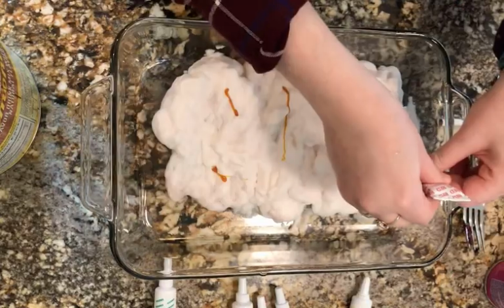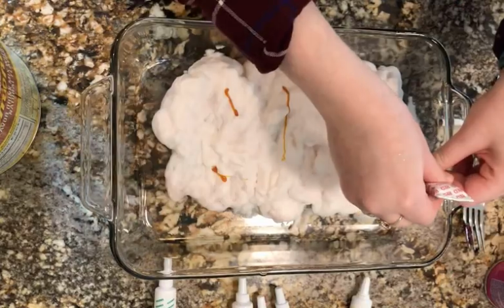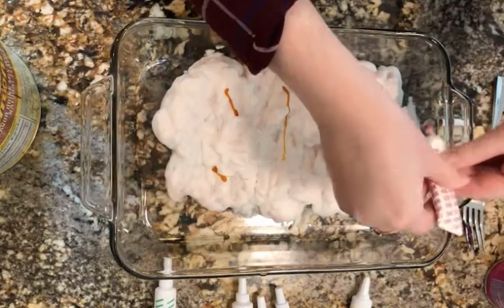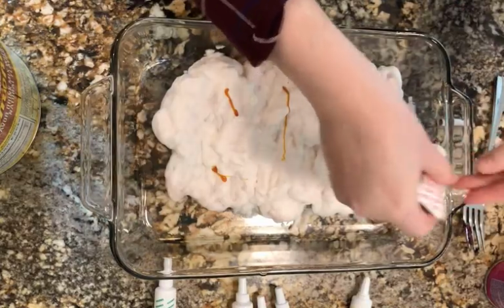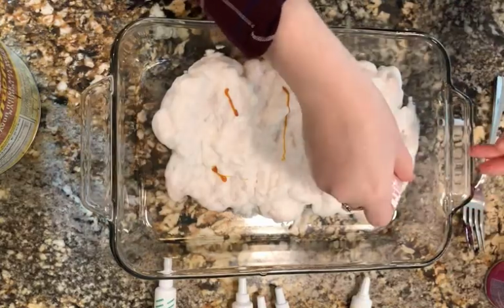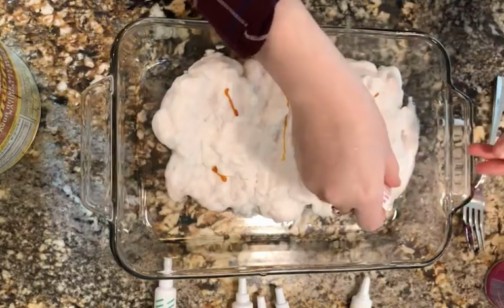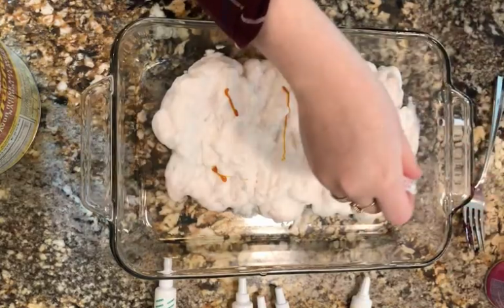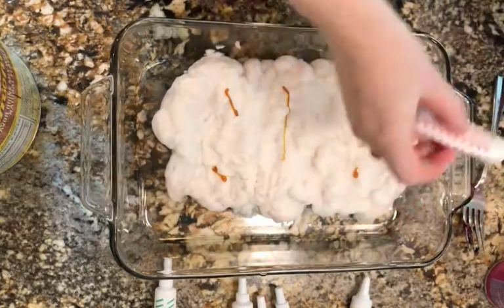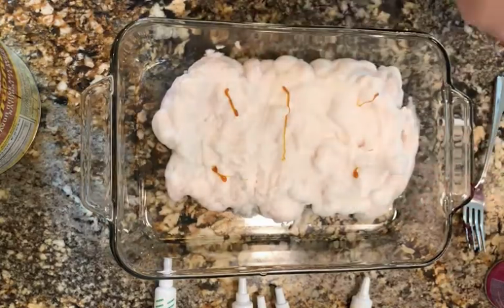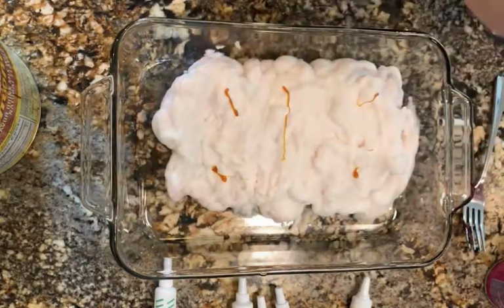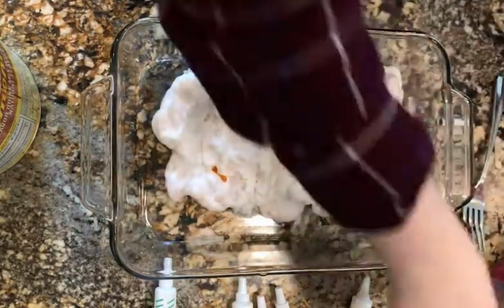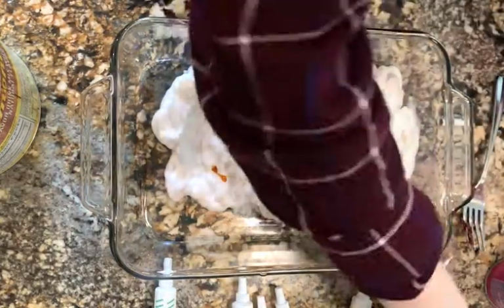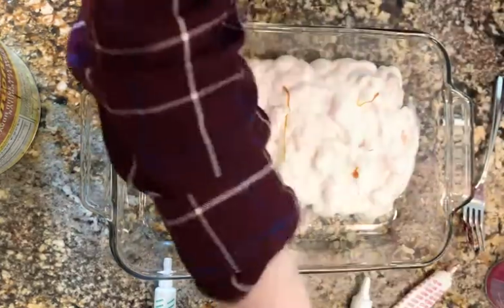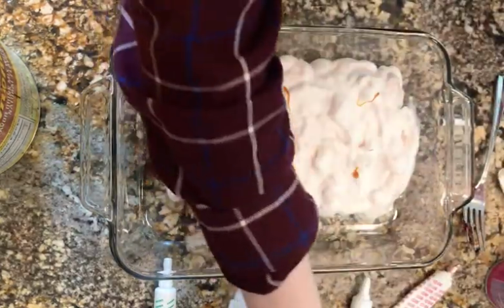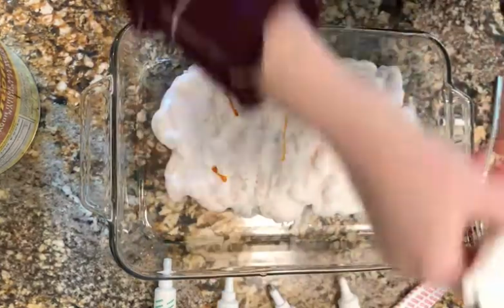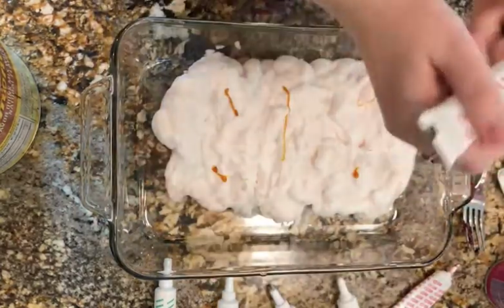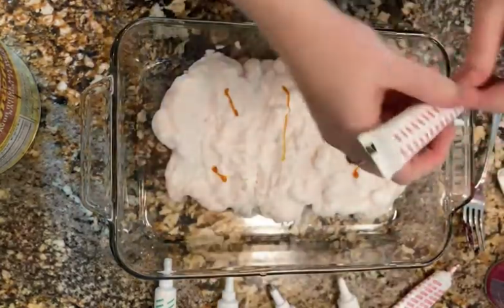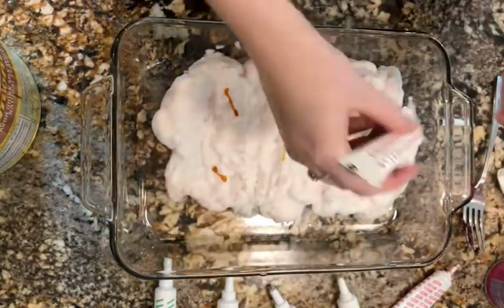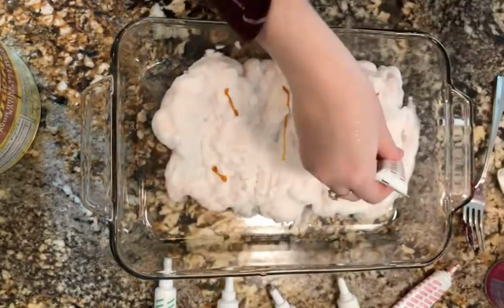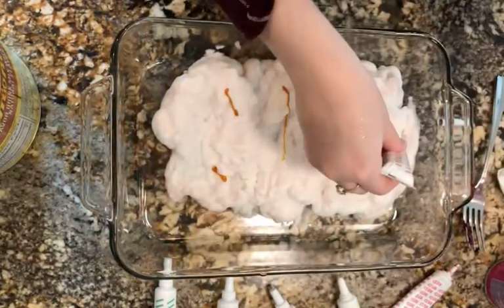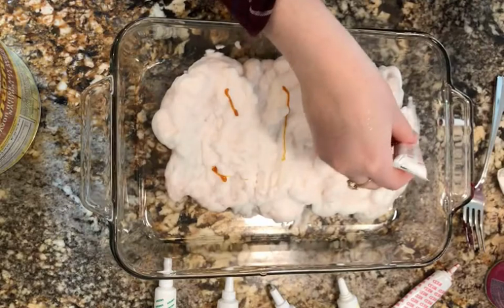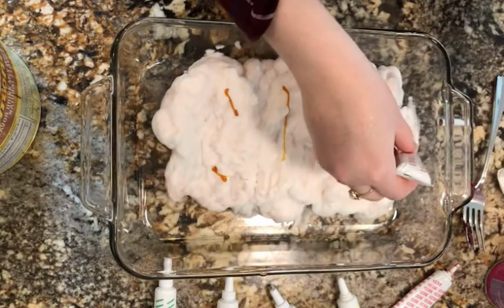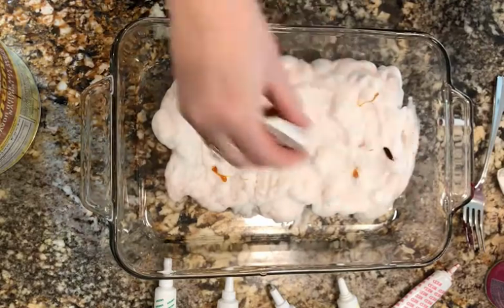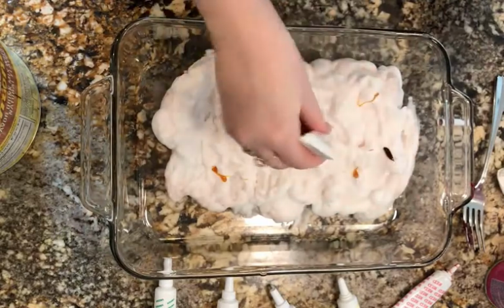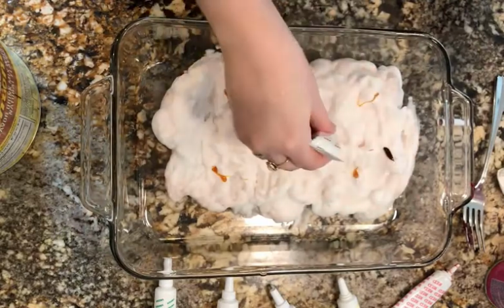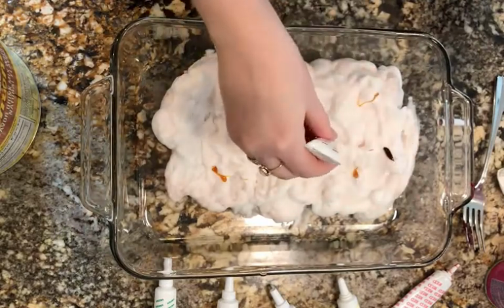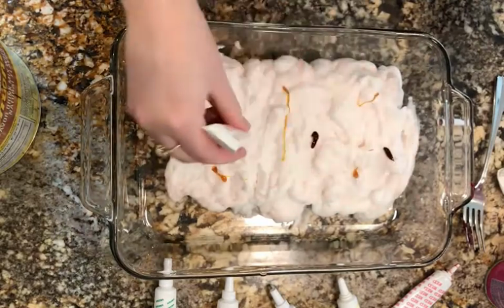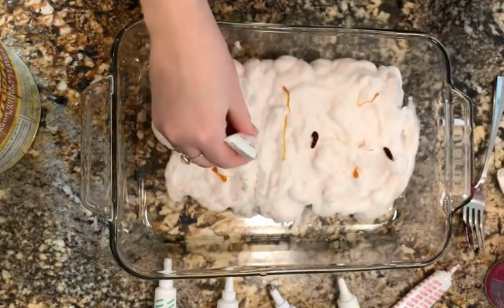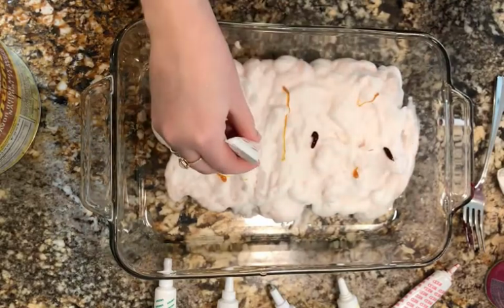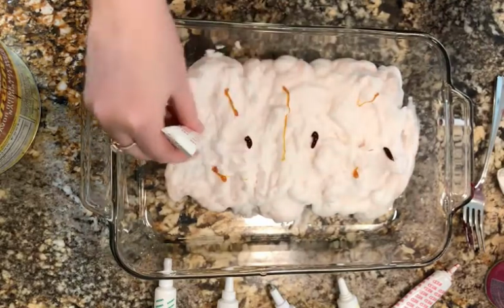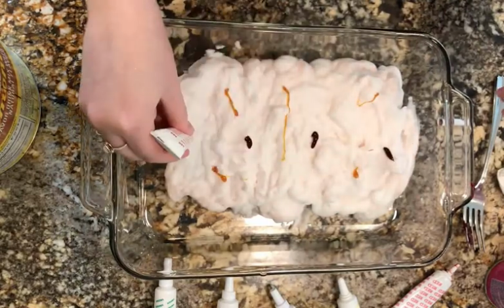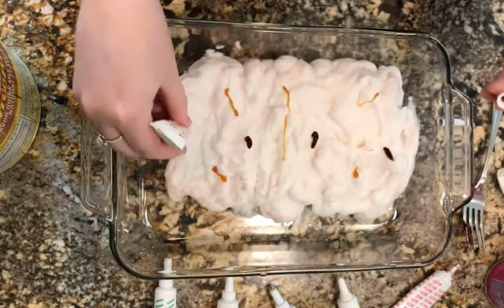Next, put food coloring in various spots around the shaving cream, but don't put it too close together.